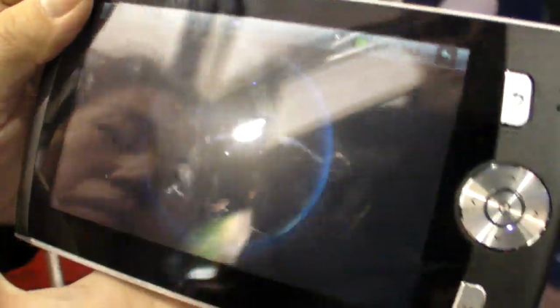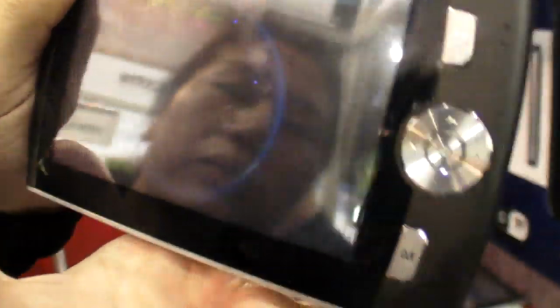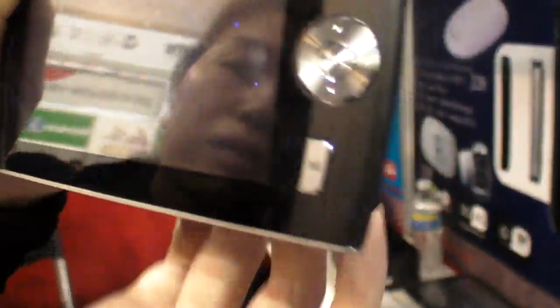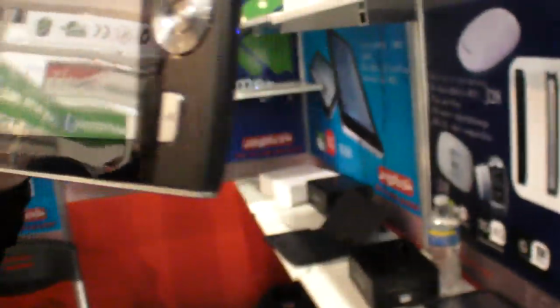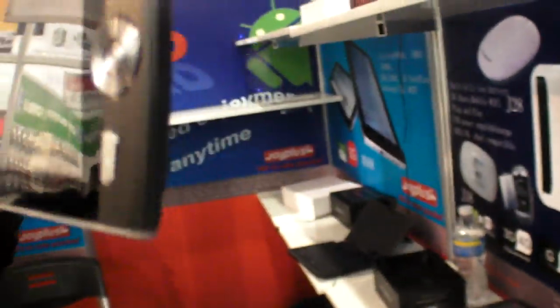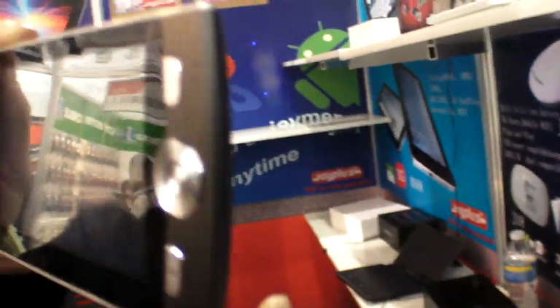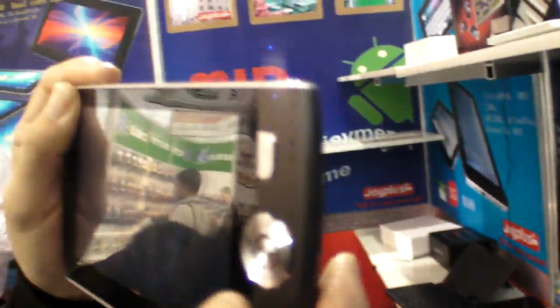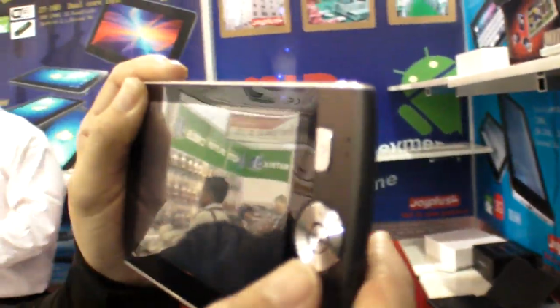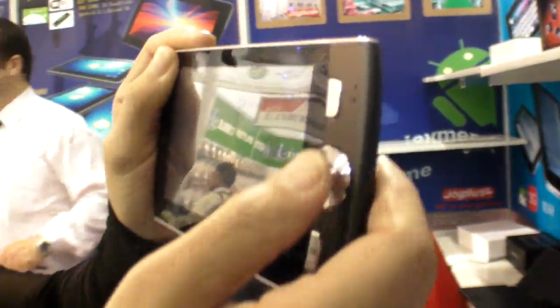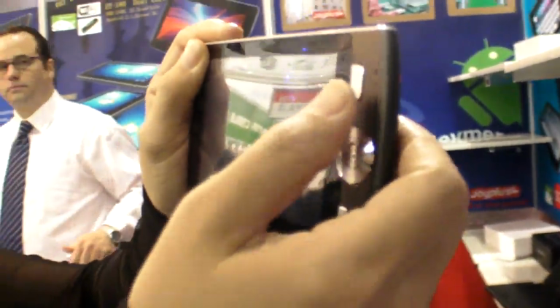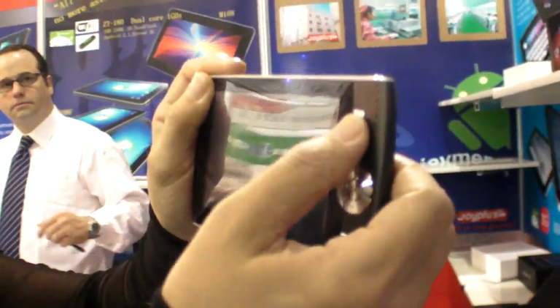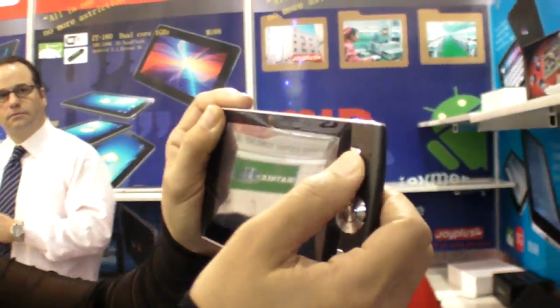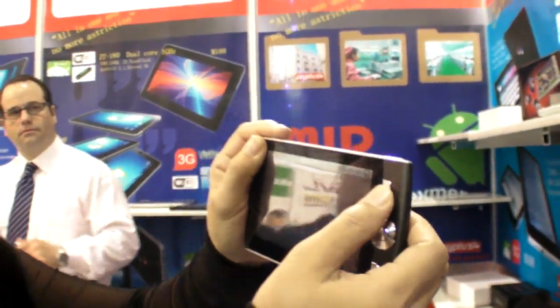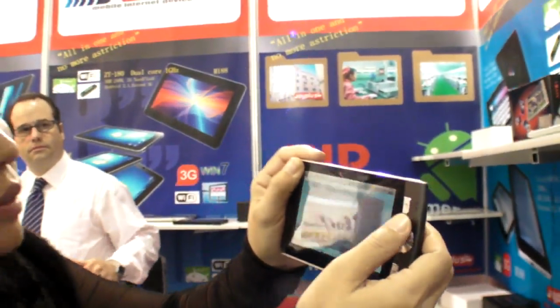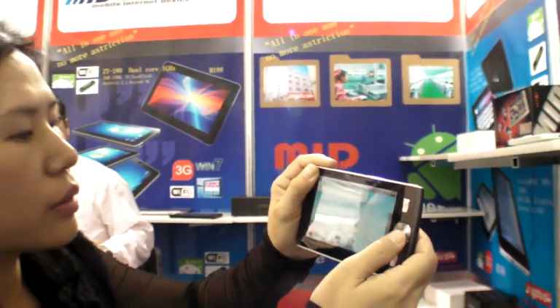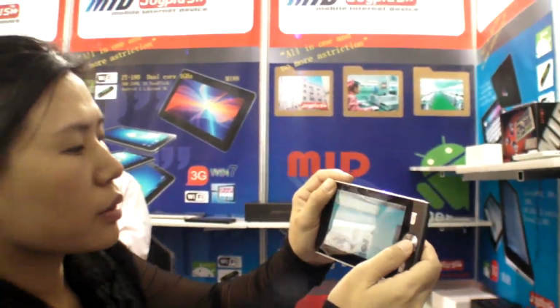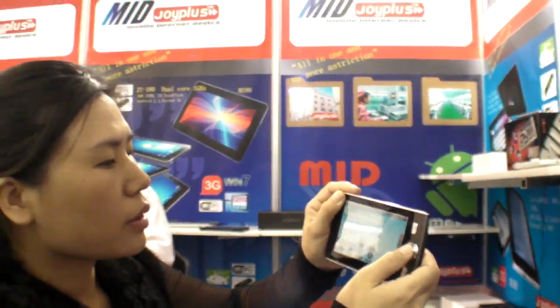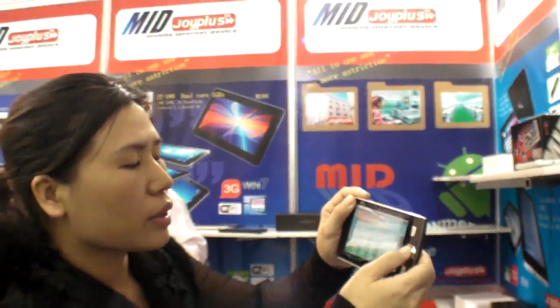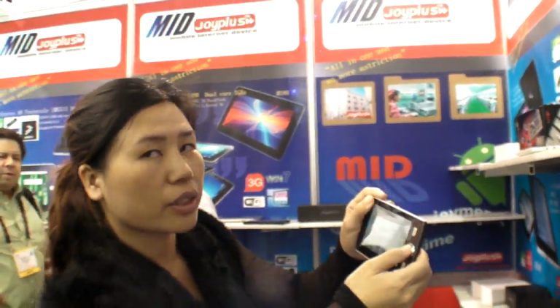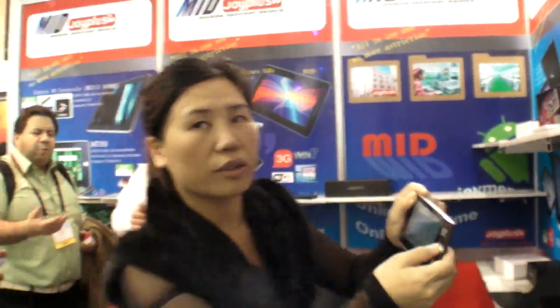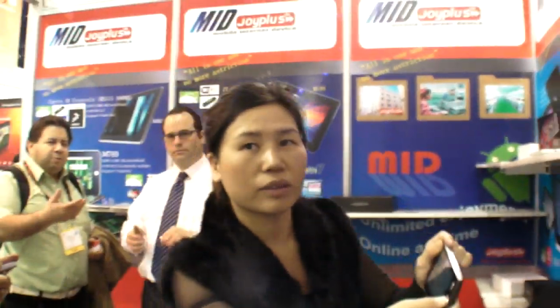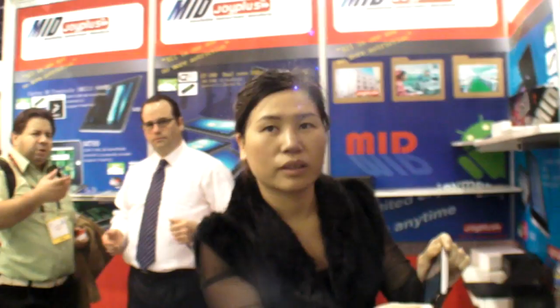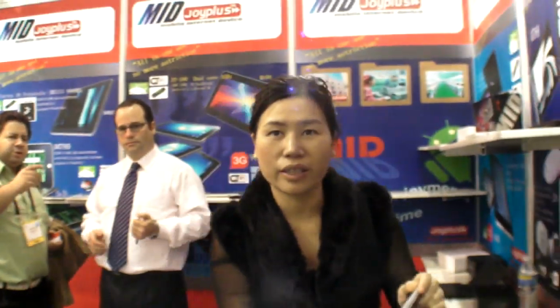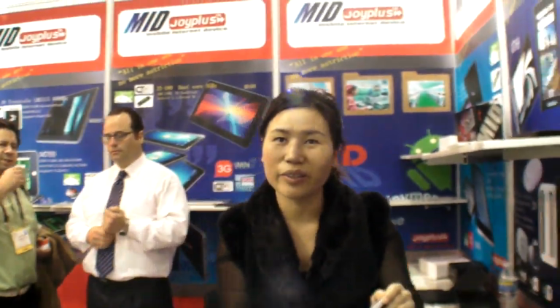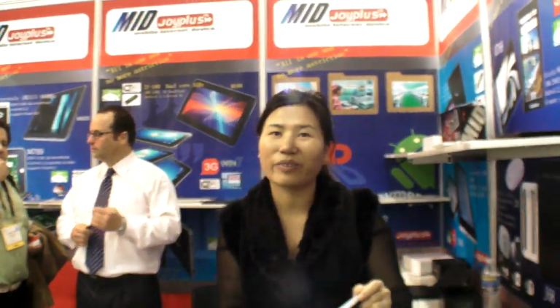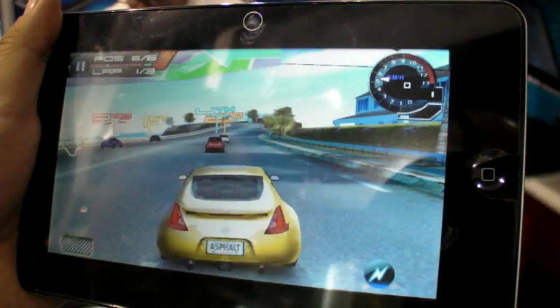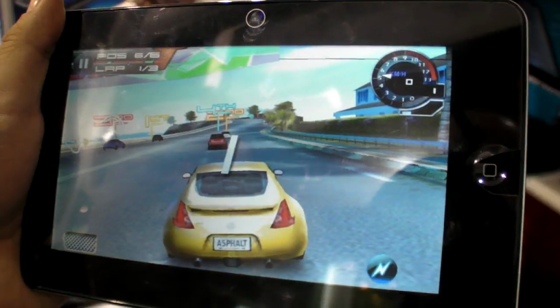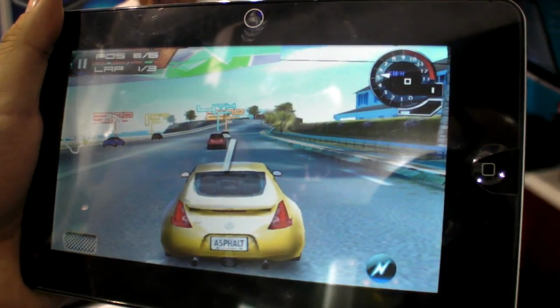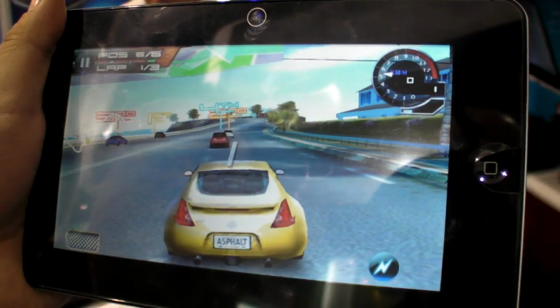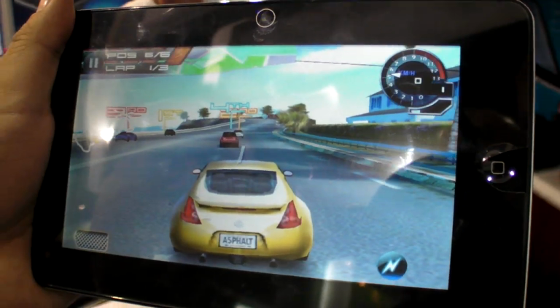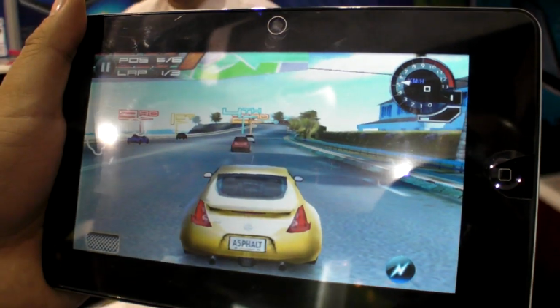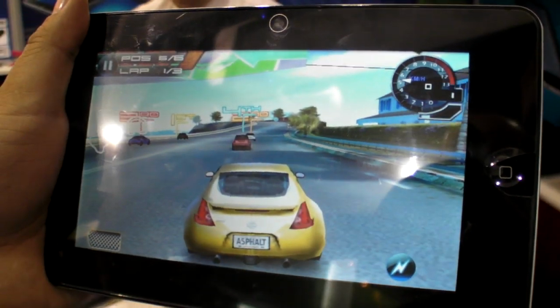Alright, thank you very much. Thank you. 1,000 pieces!